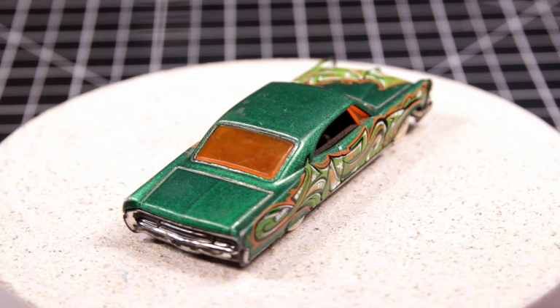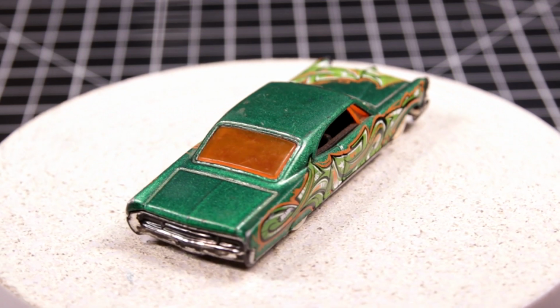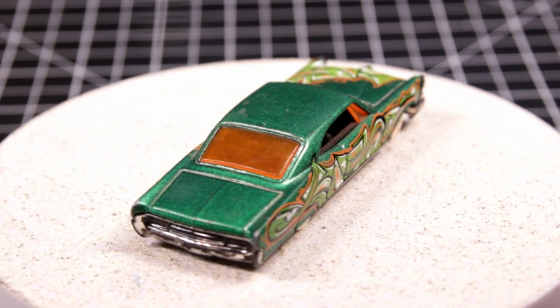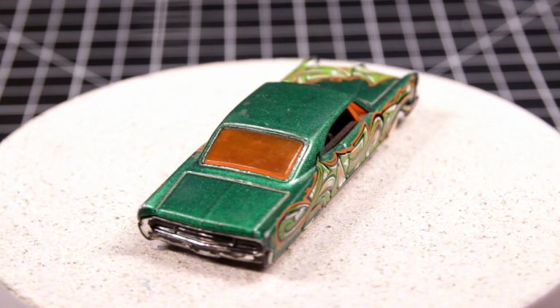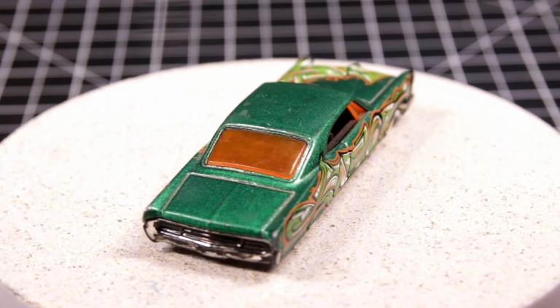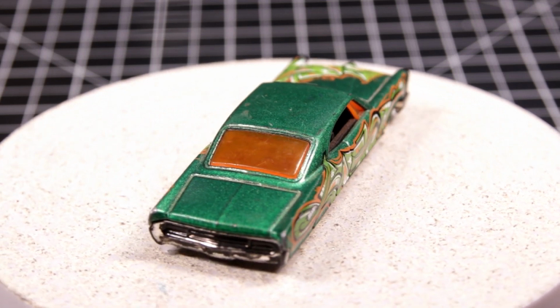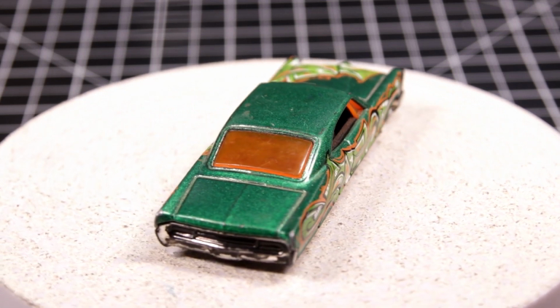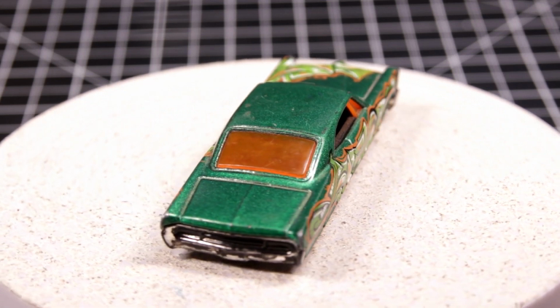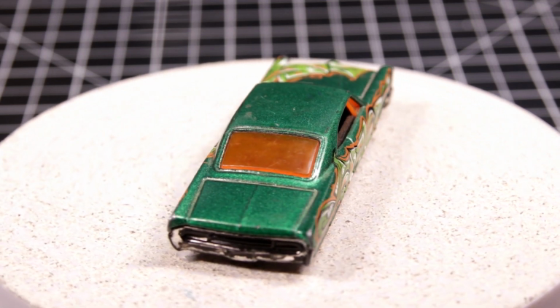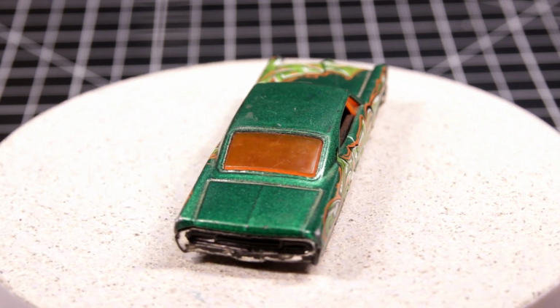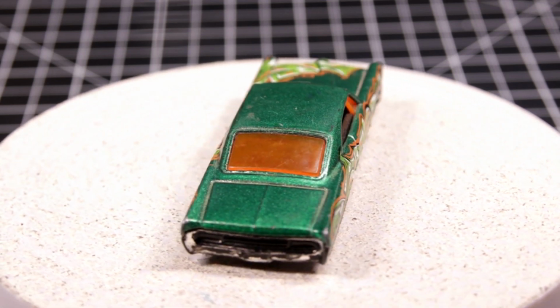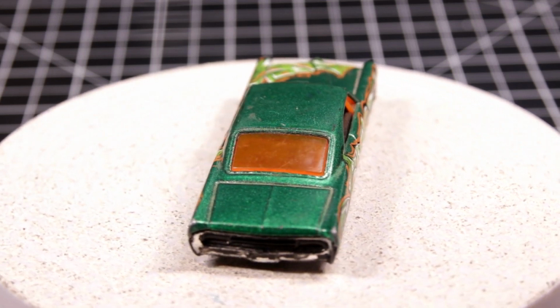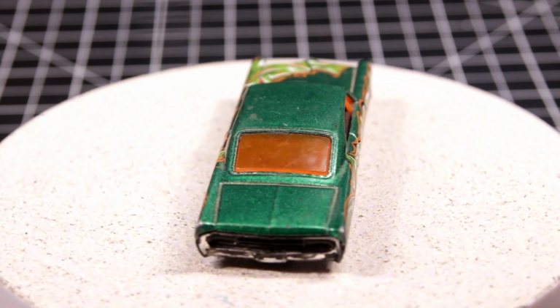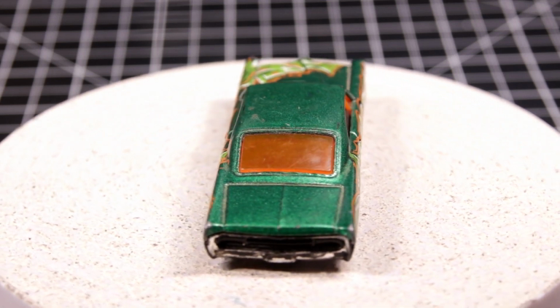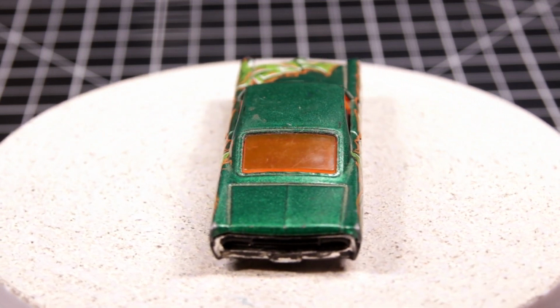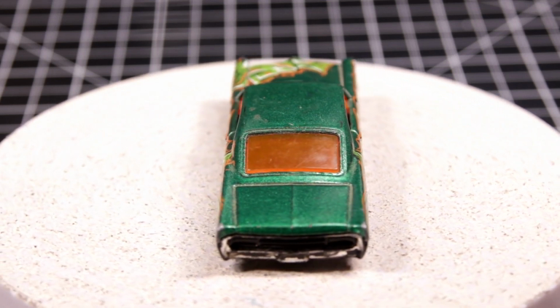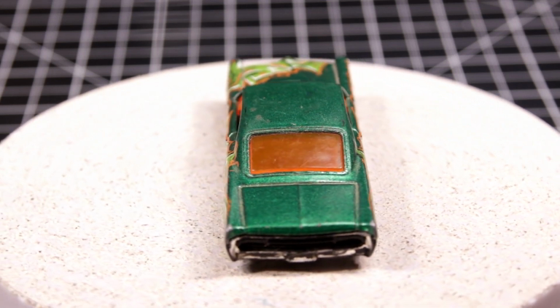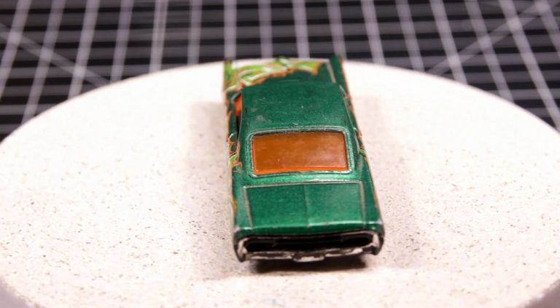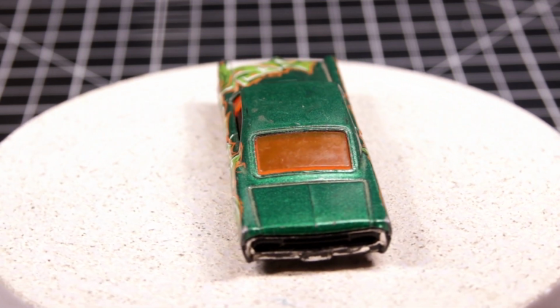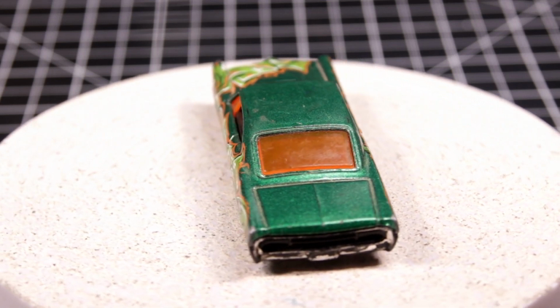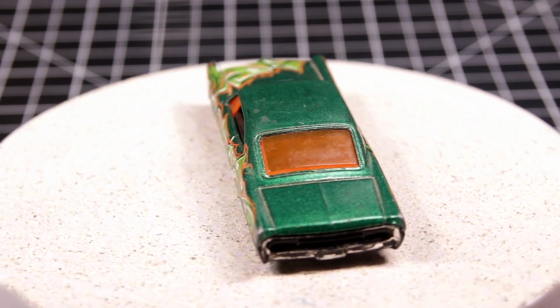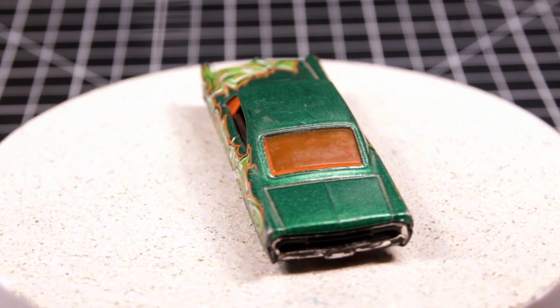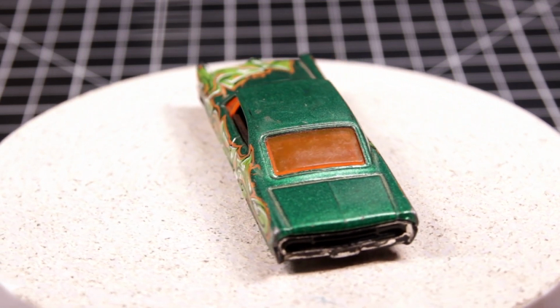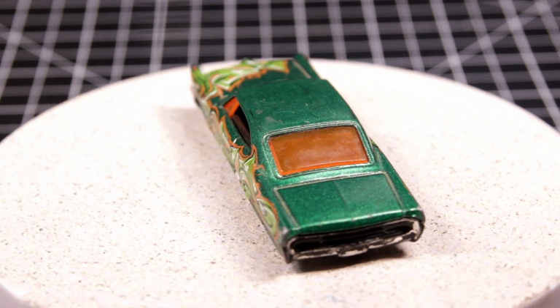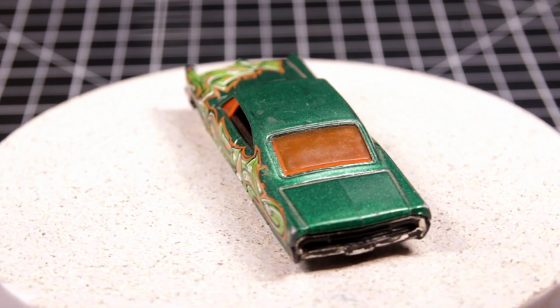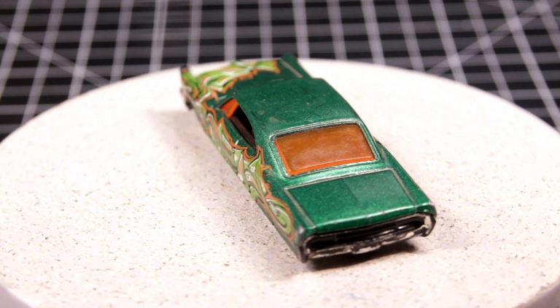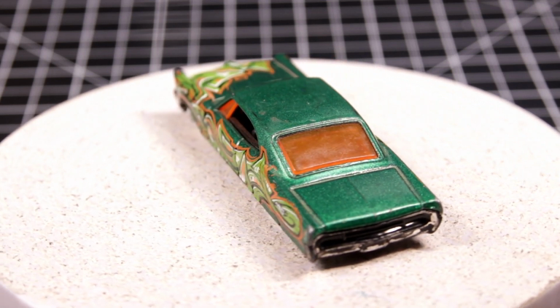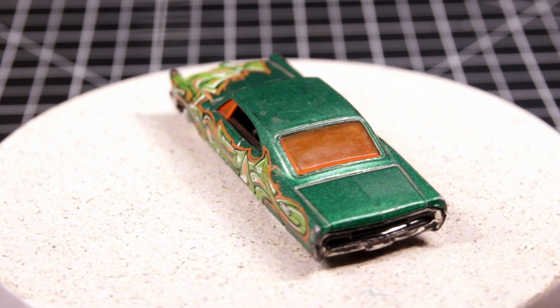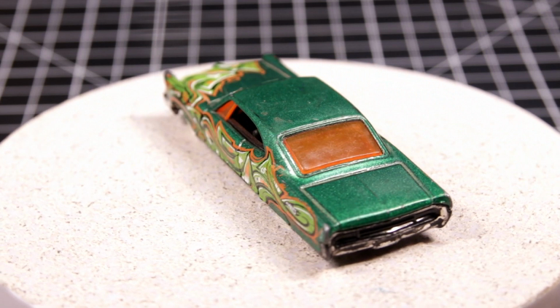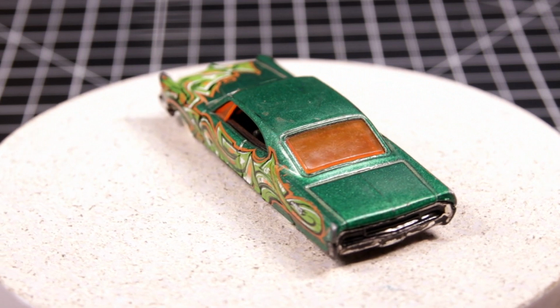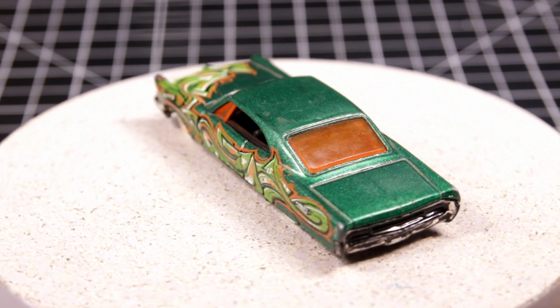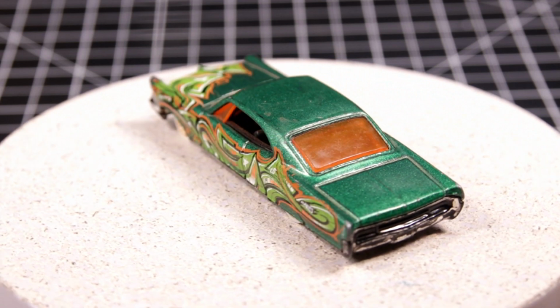It certainly scores a 9.5 on the Hot Wheels ugly scale: ugly paint, ugly tampo, ugly wheels, and it's a damned low rider to boot.